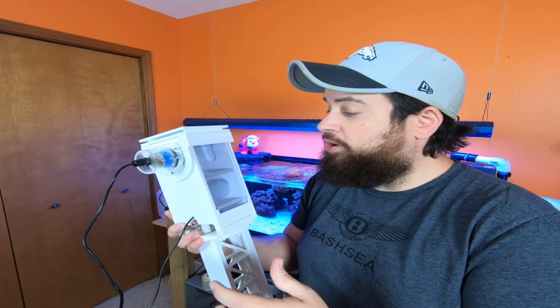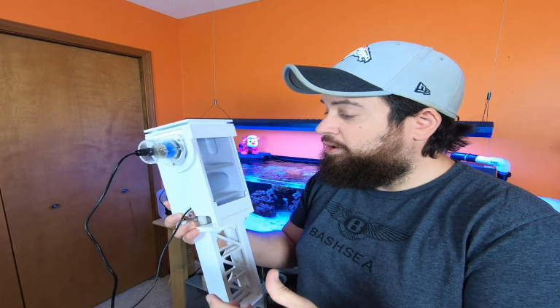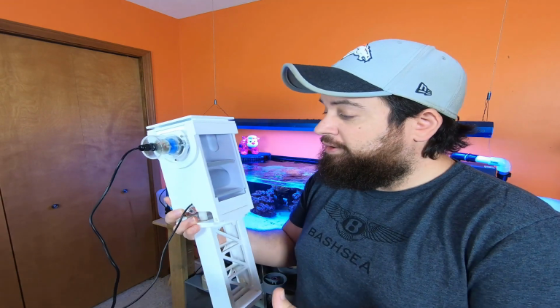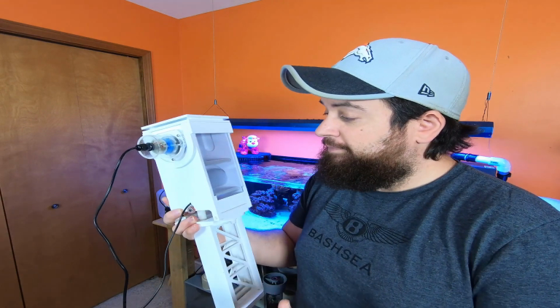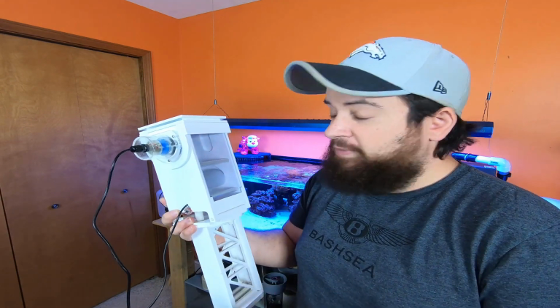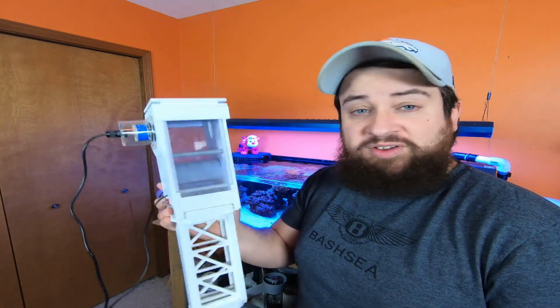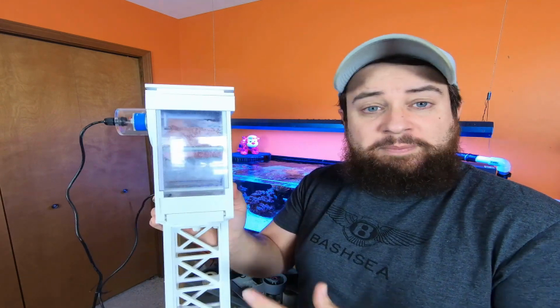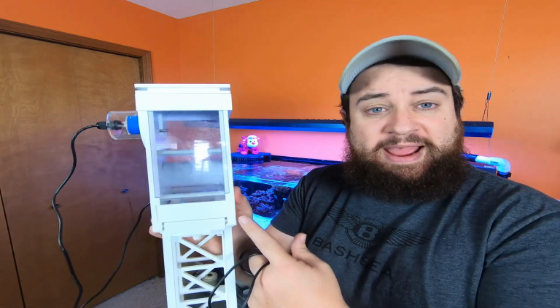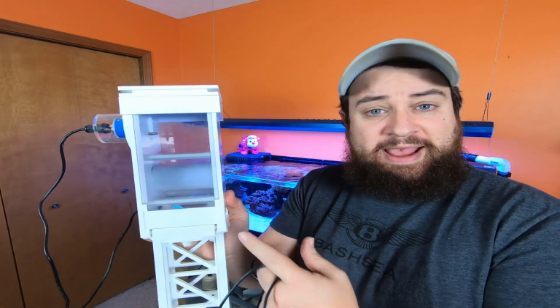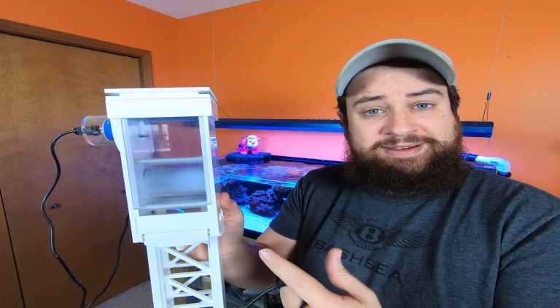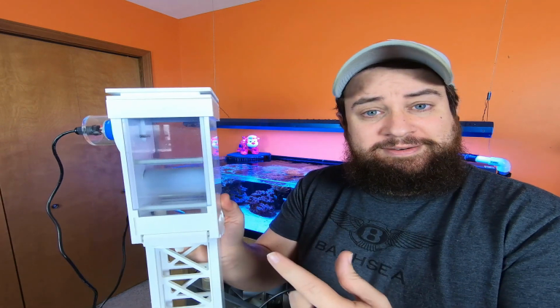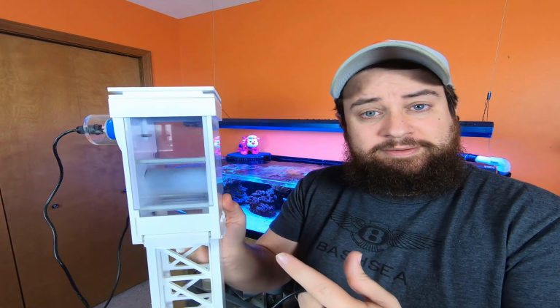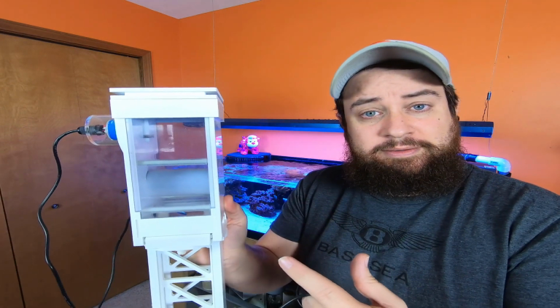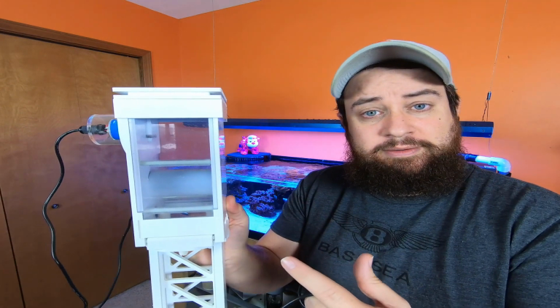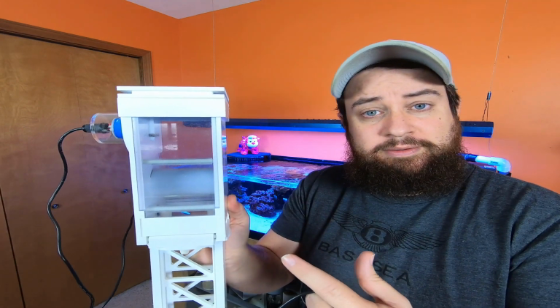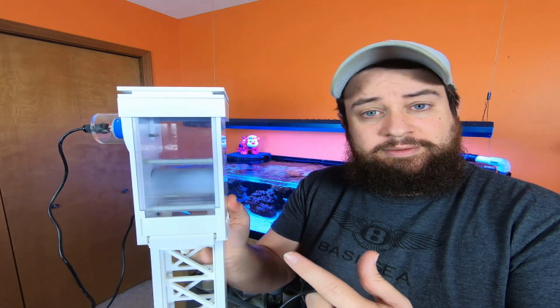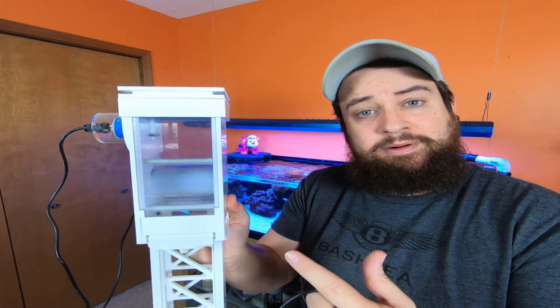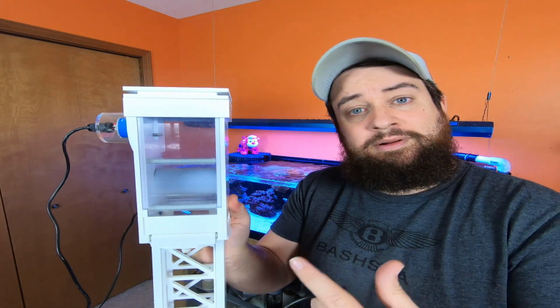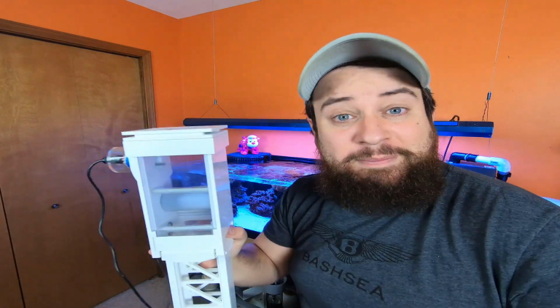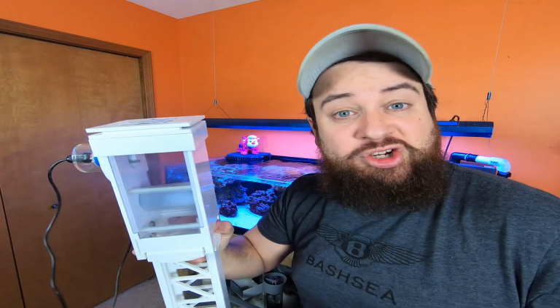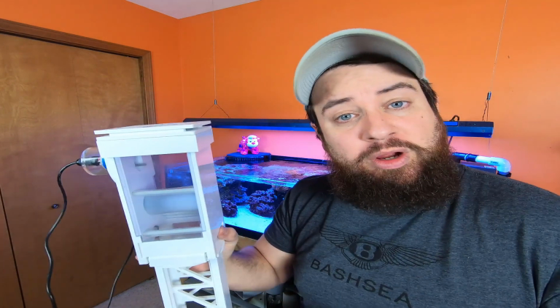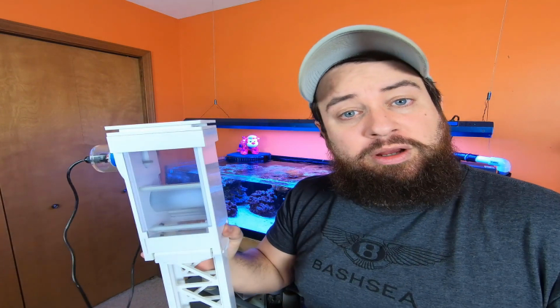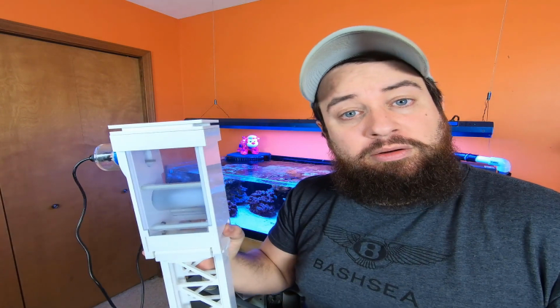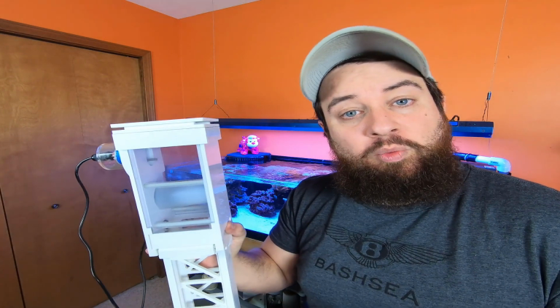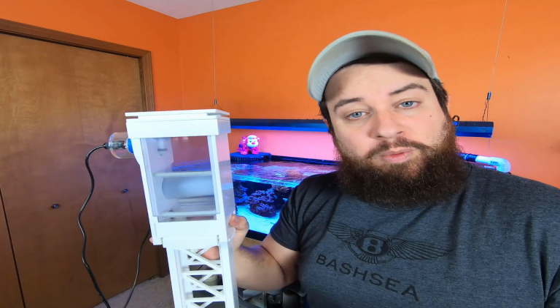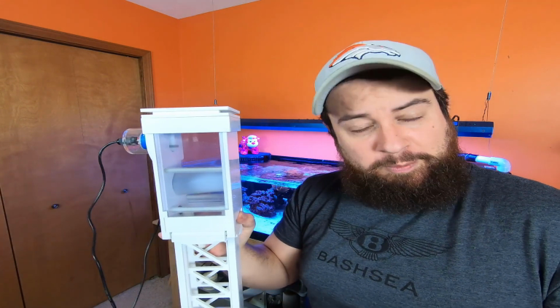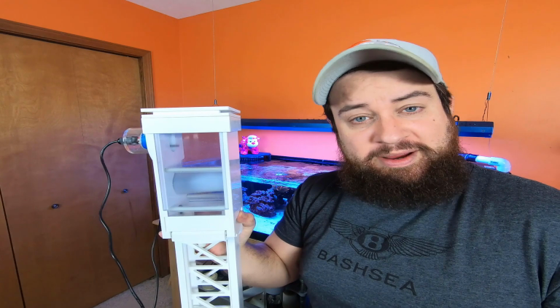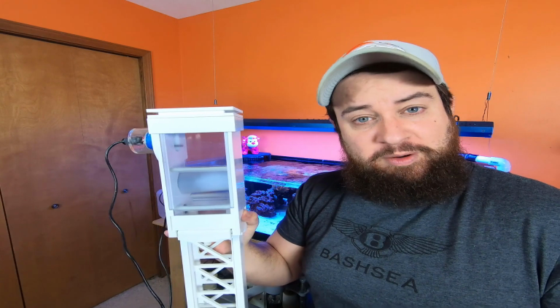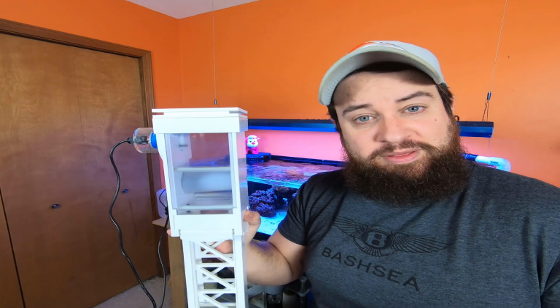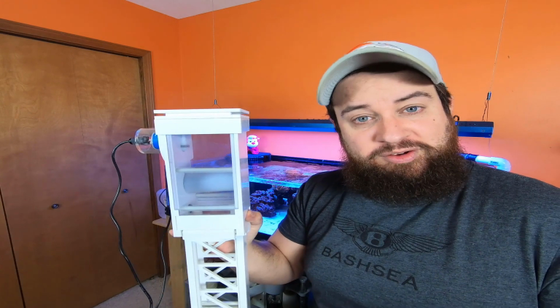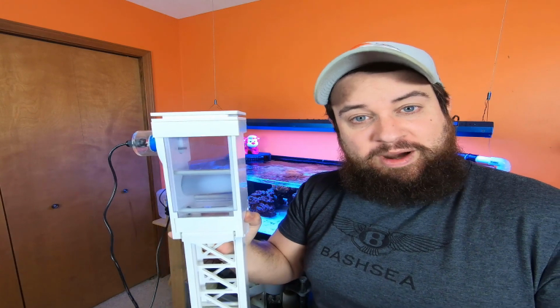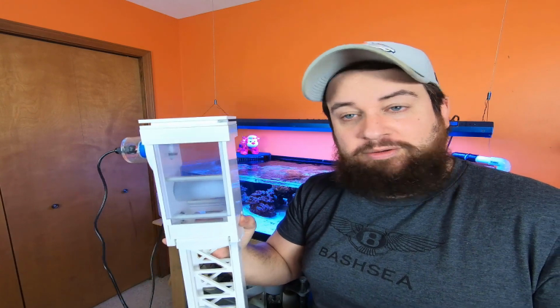Now we're going to take this out — take out the bracket with the filter sock. It is night and day how noisy it is now compared to when this was installed. I am excited to get something back in here so it's a little bit quieter. I don't mind it, but it'd be nice. So say goodbye guys.